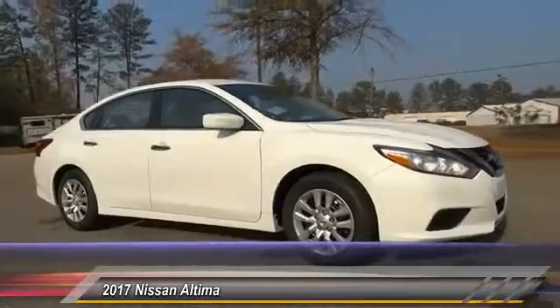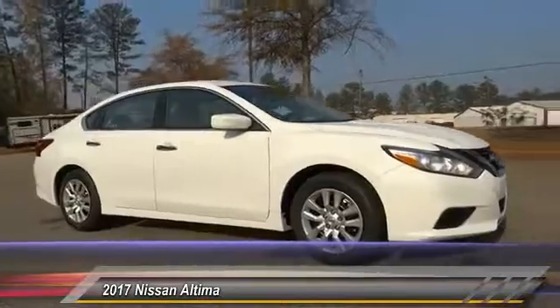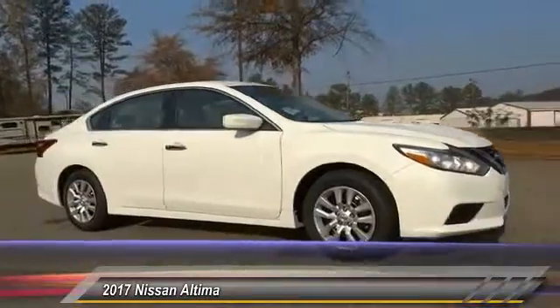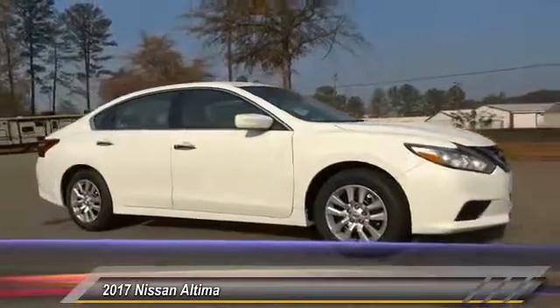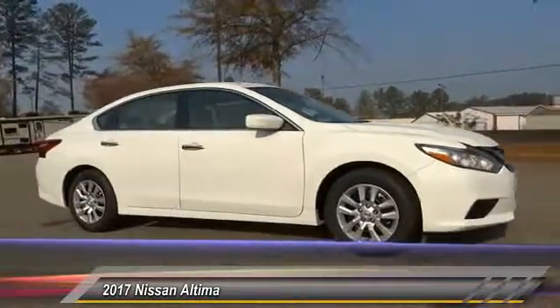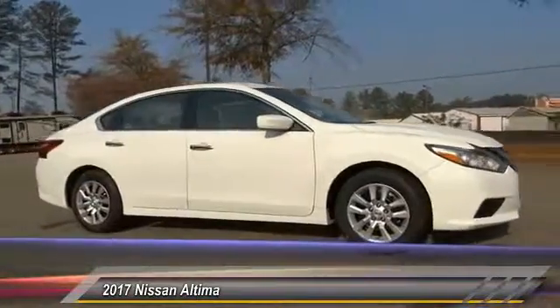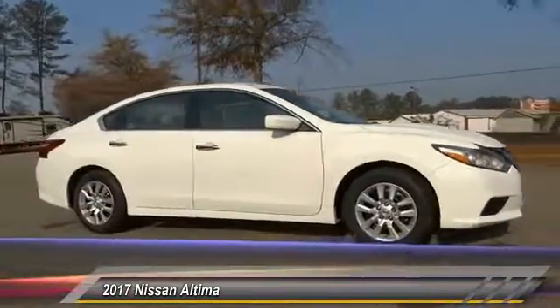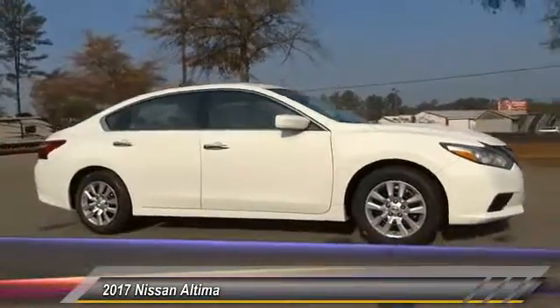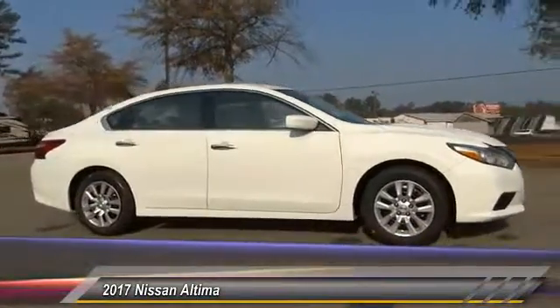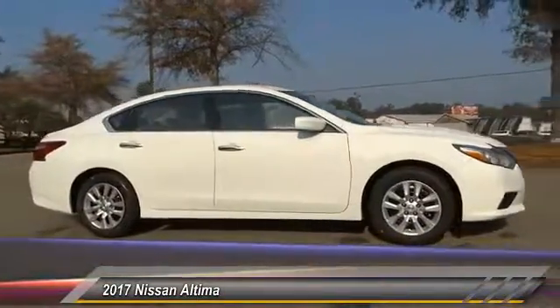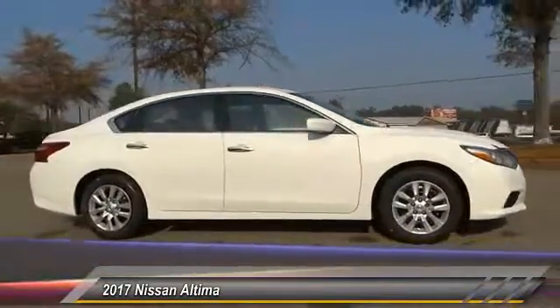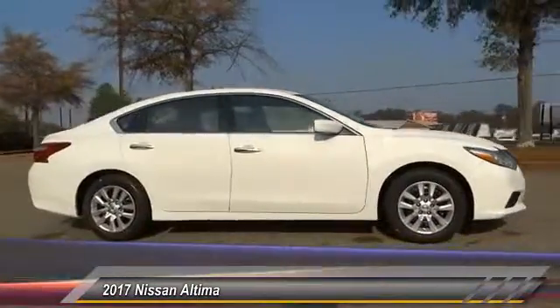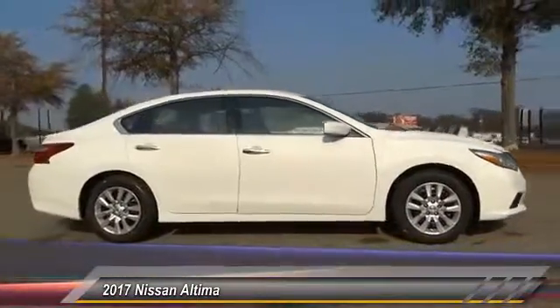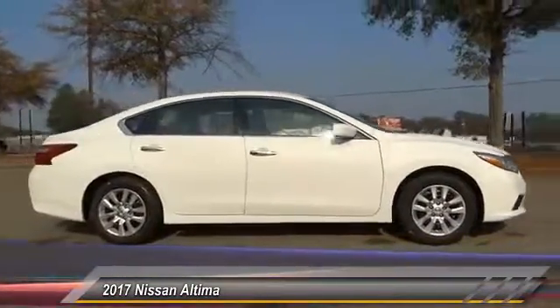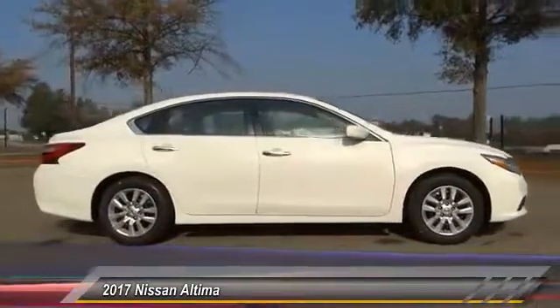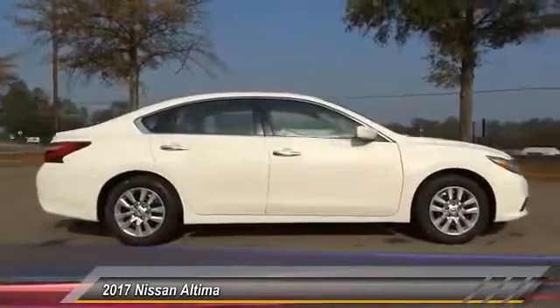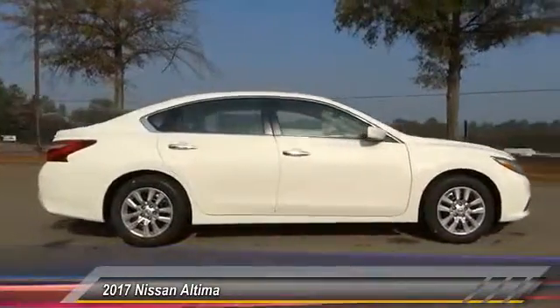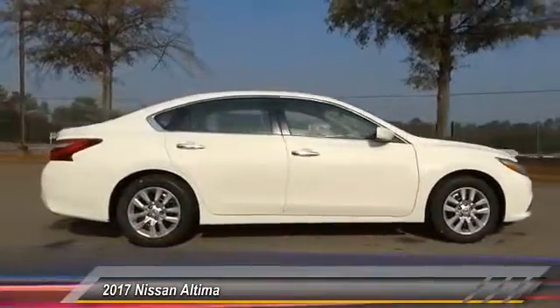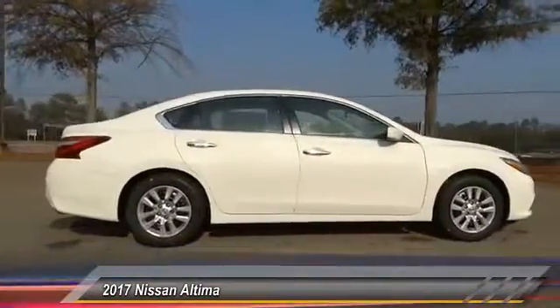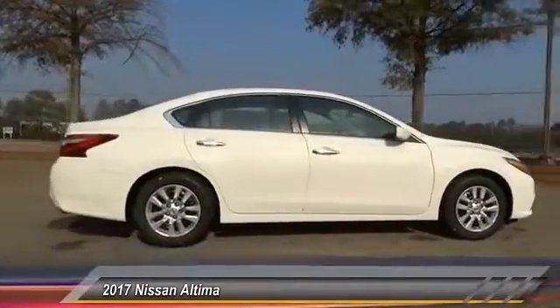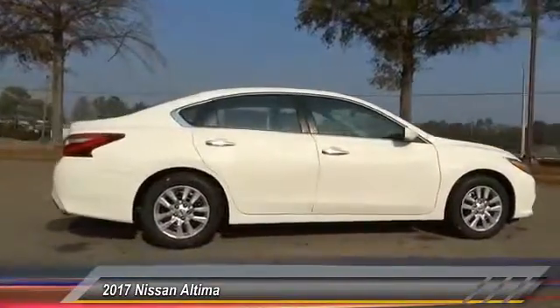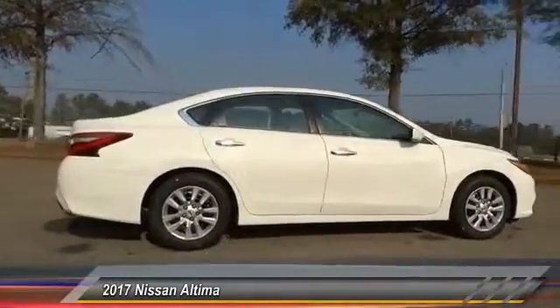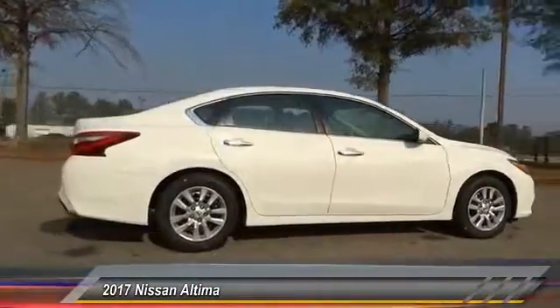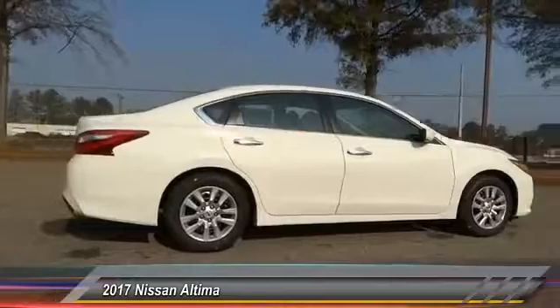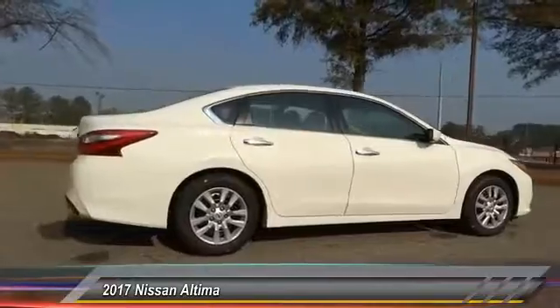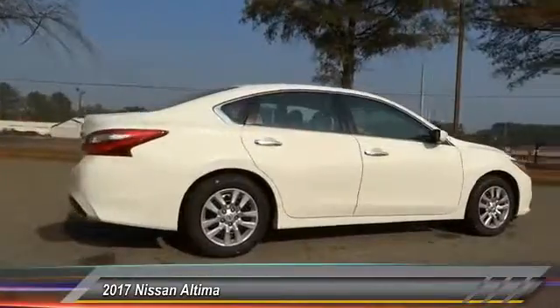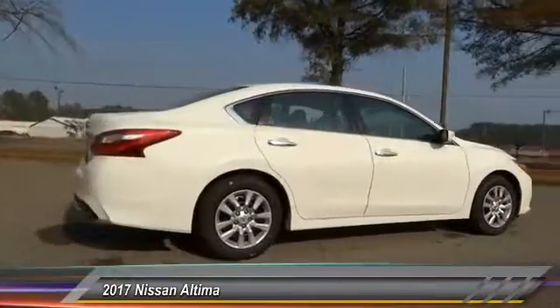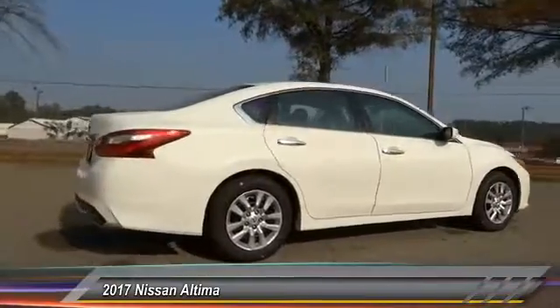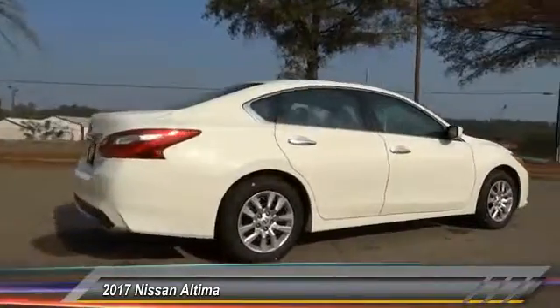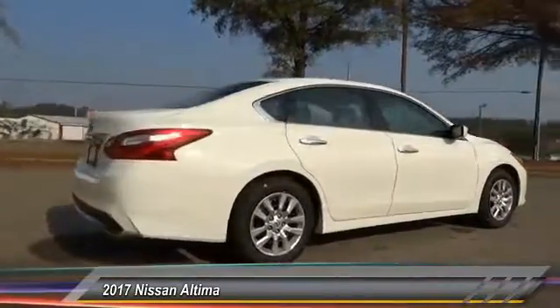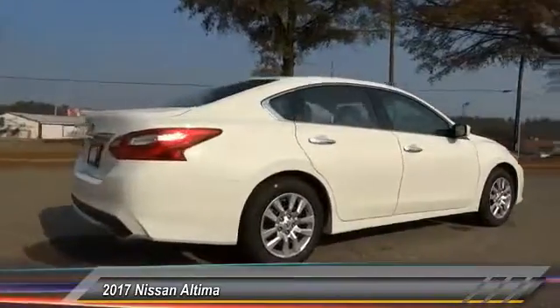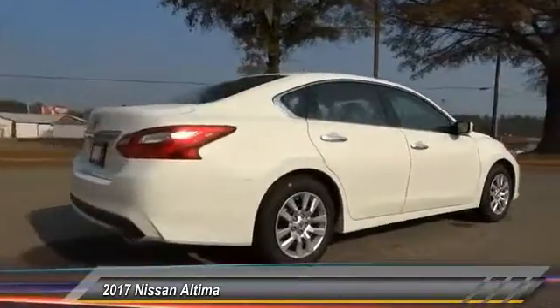The Nissan Altima offers advanced features to make life easier, including push-button ignition, which comes standard.